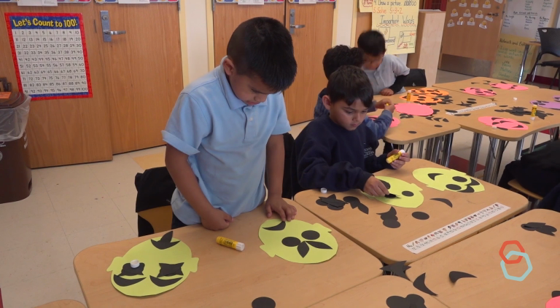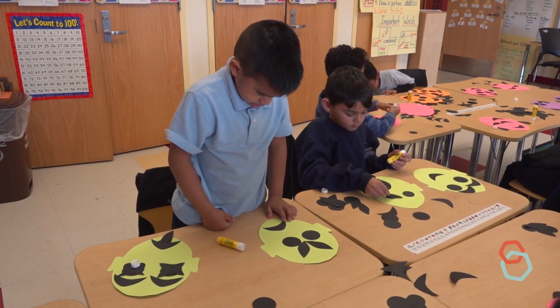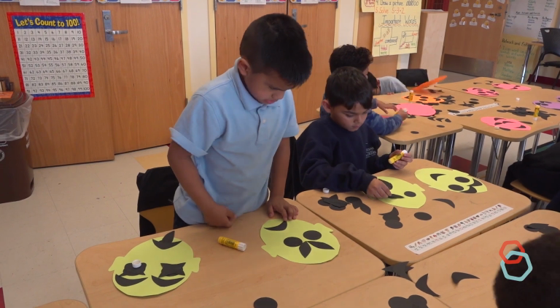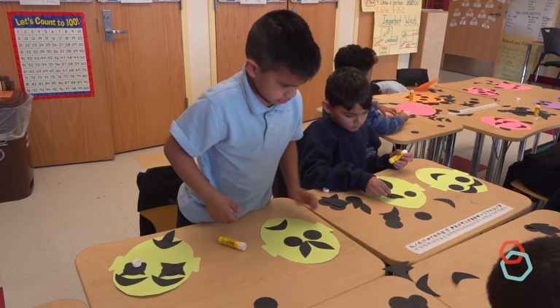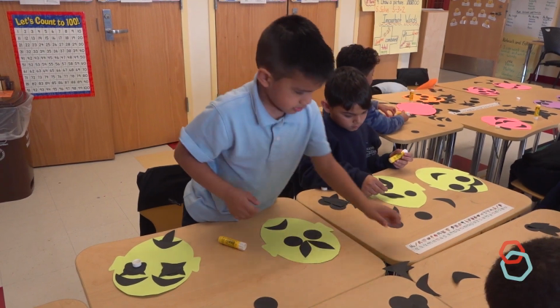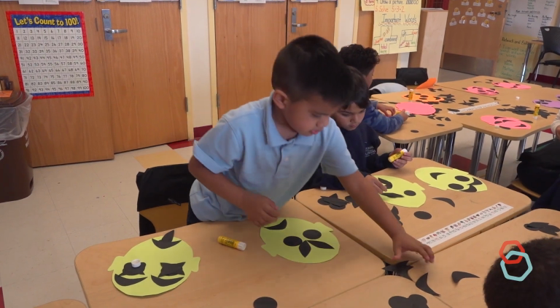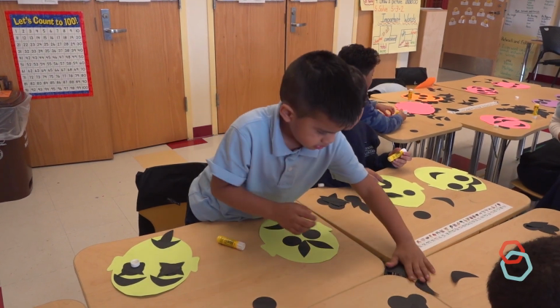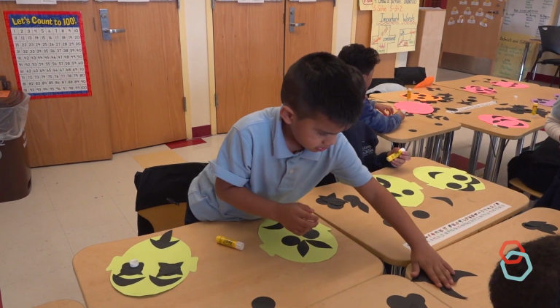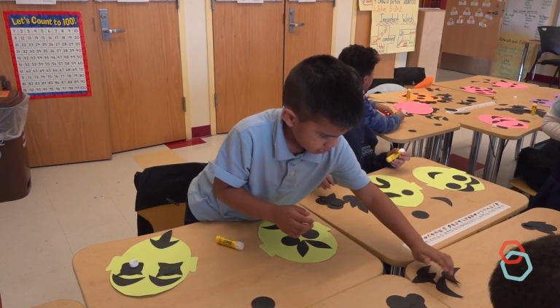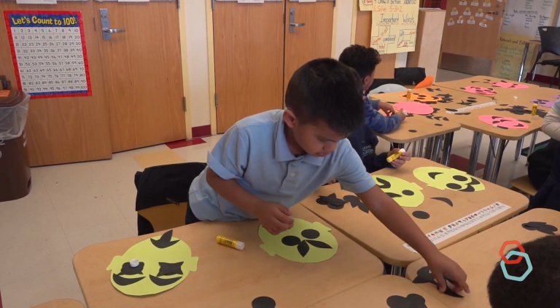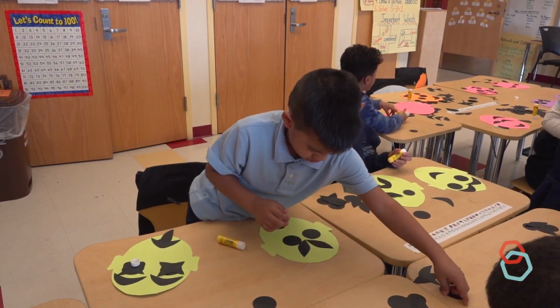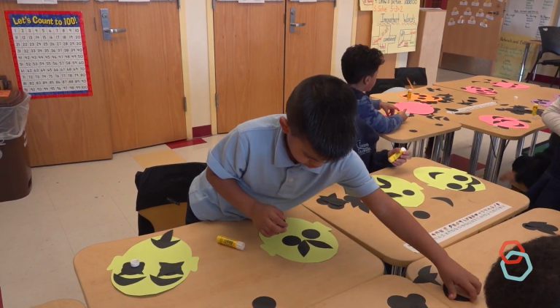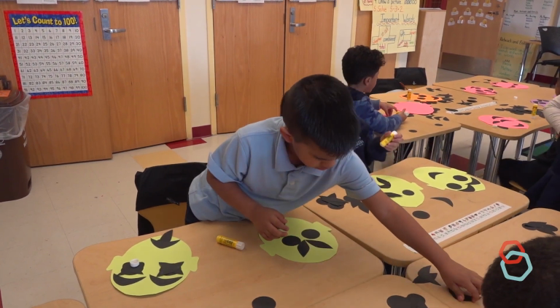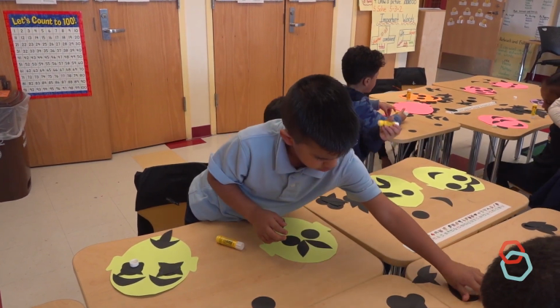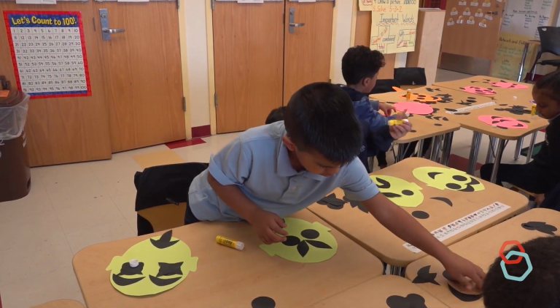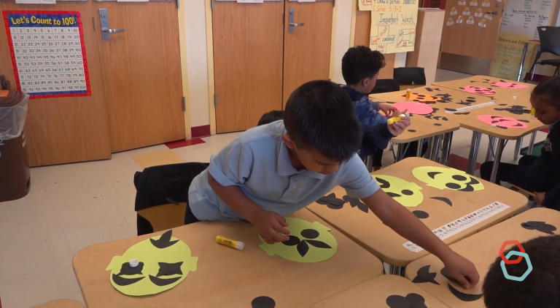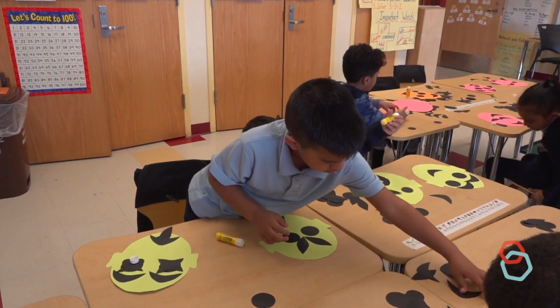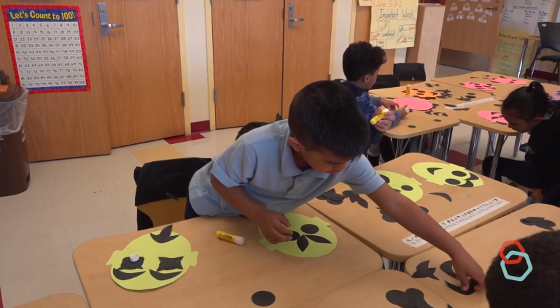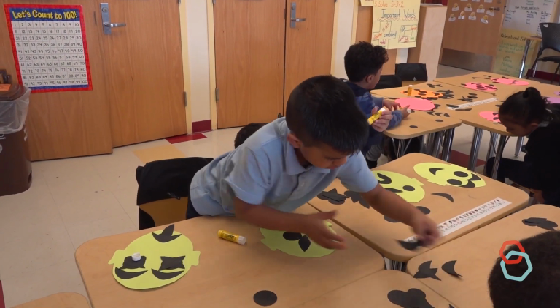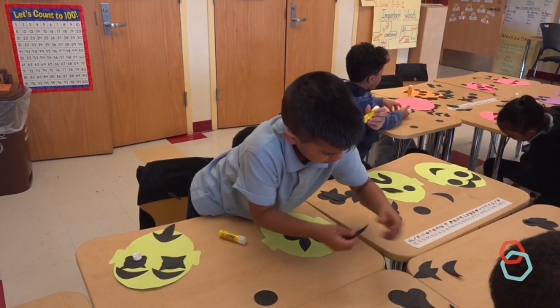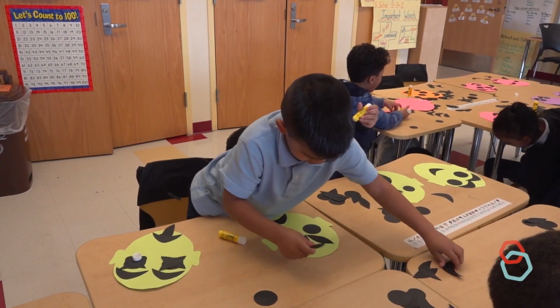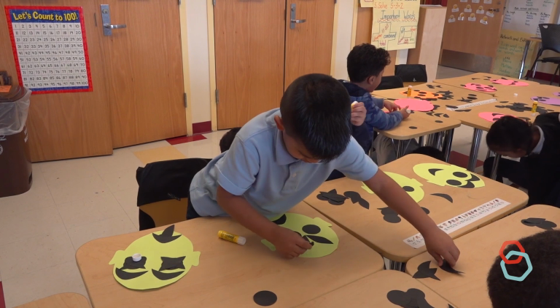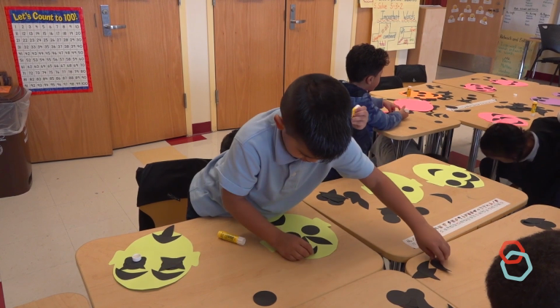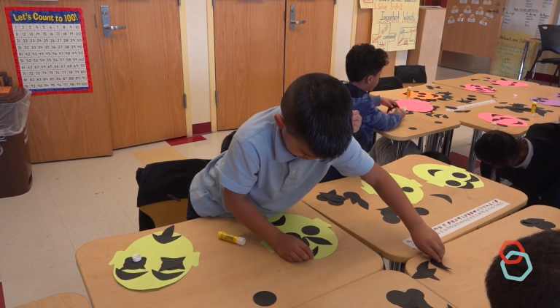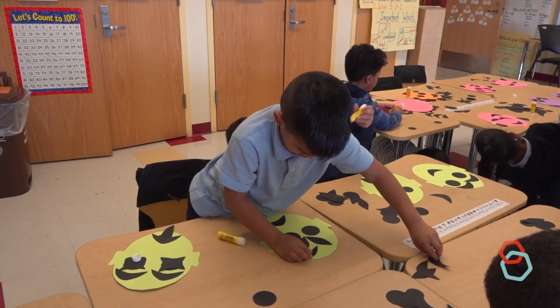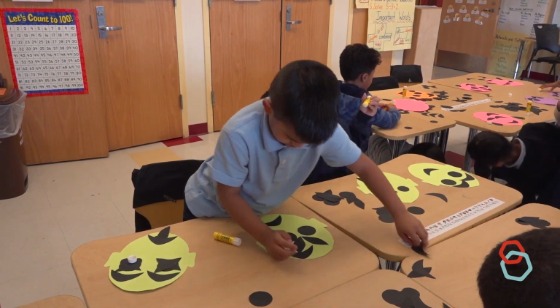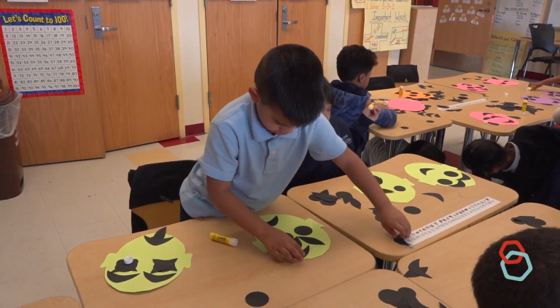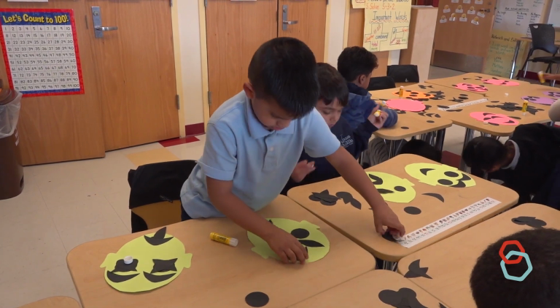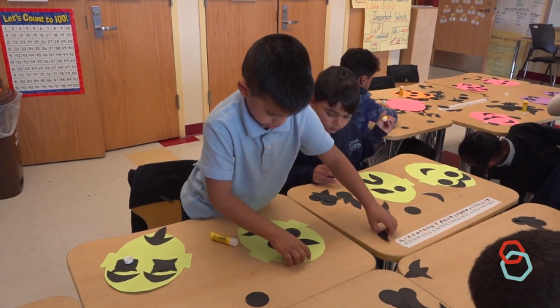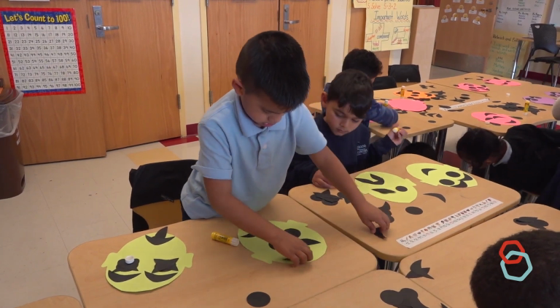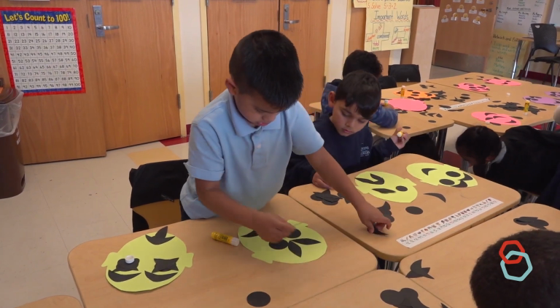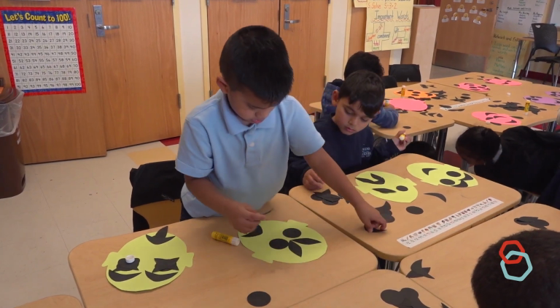Here's an example of how you might reflect on the process after the kids have independent art making time to create with the five shapes.